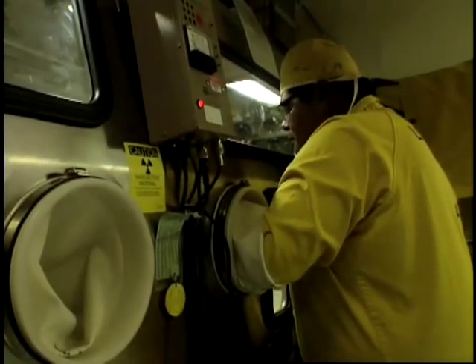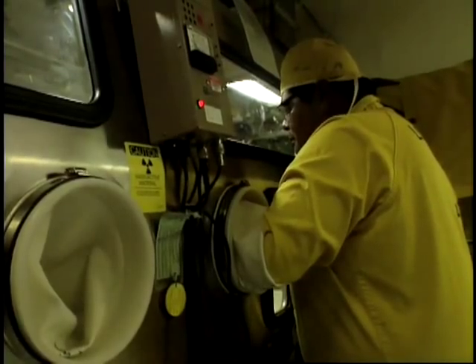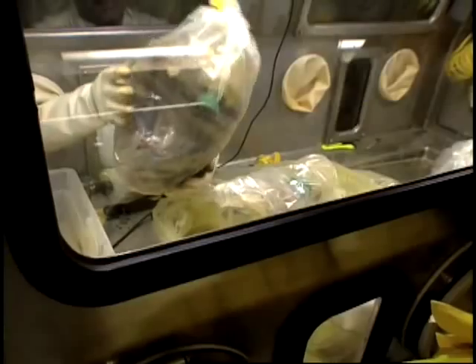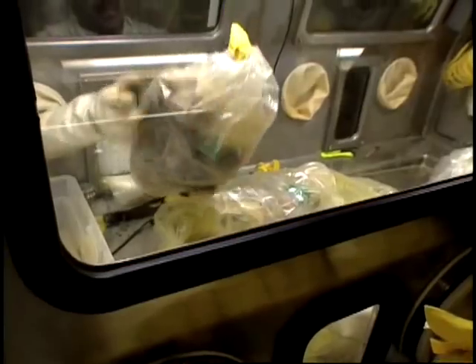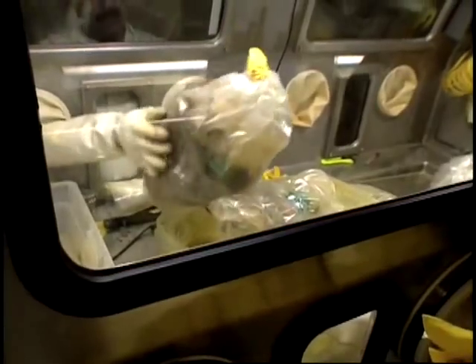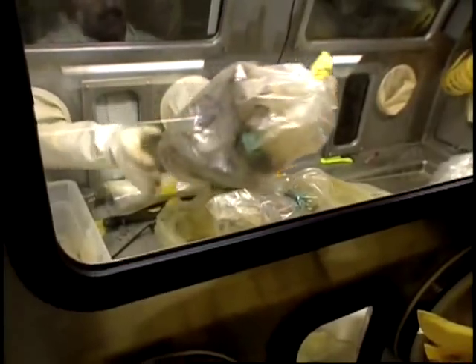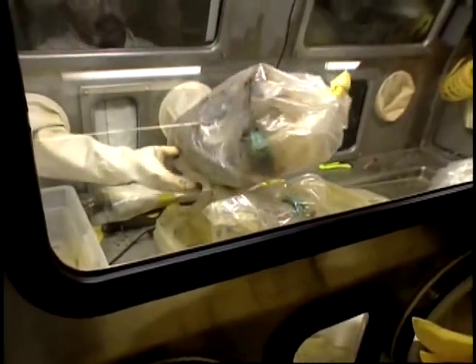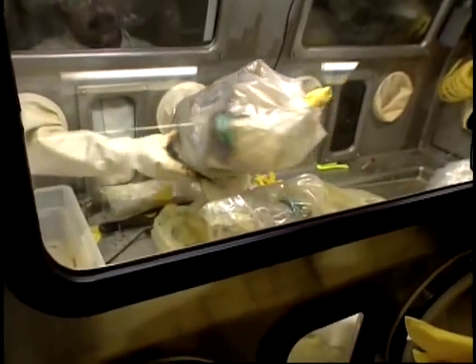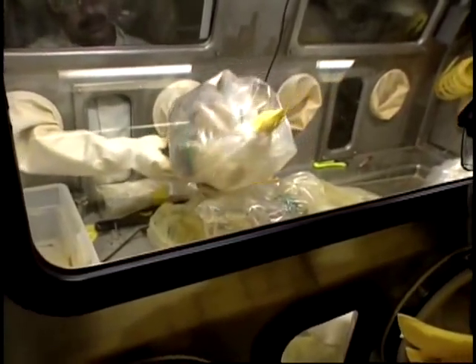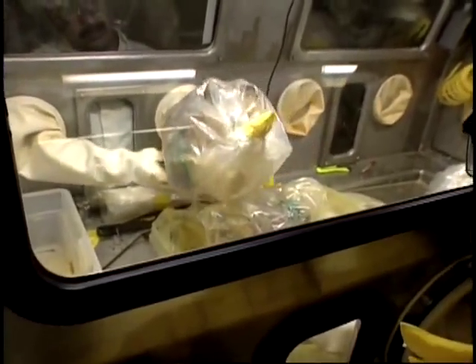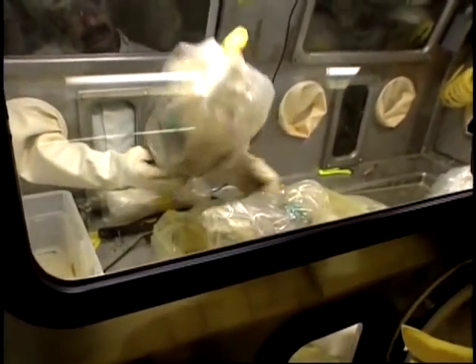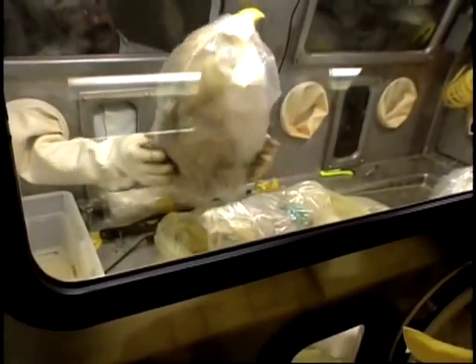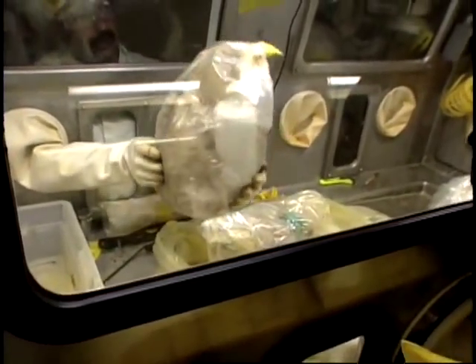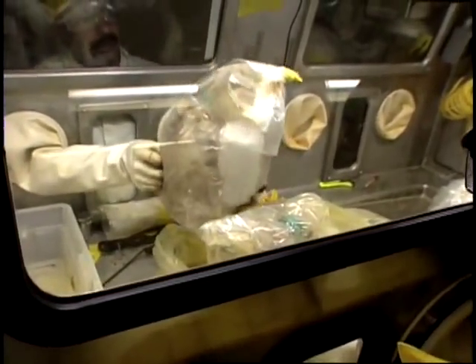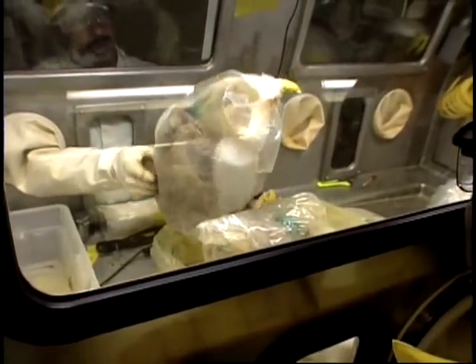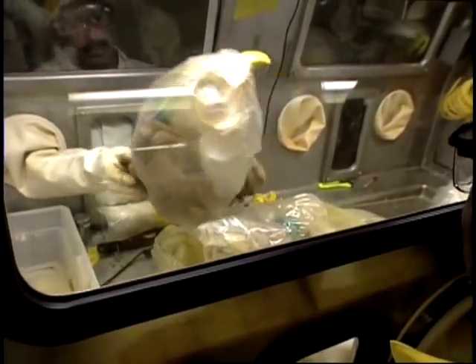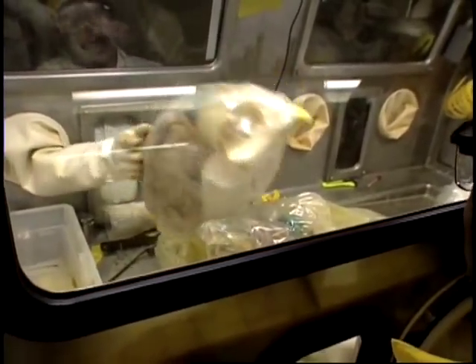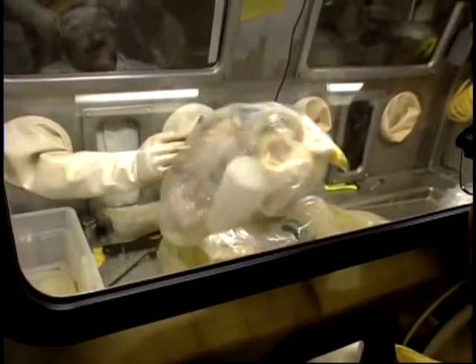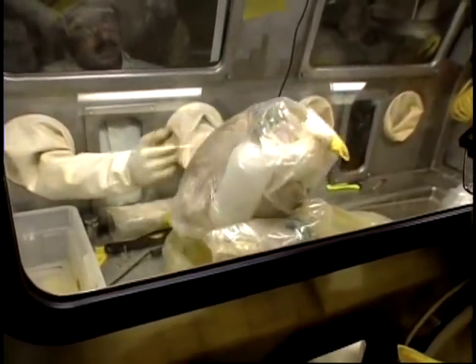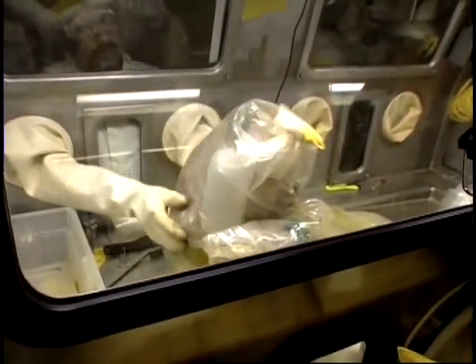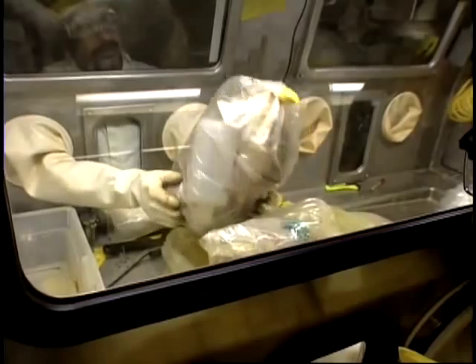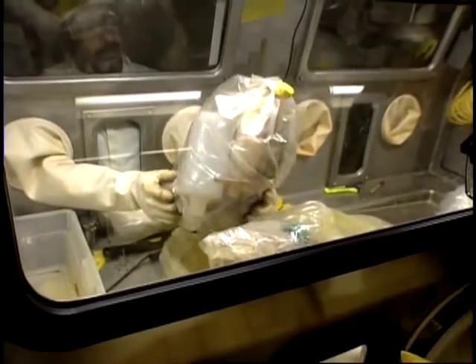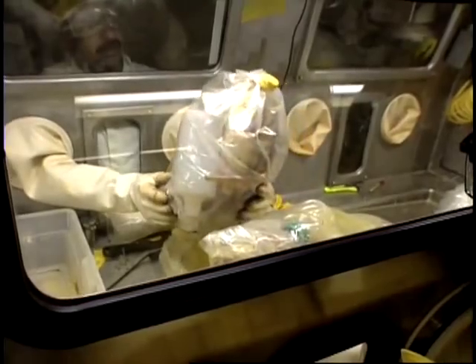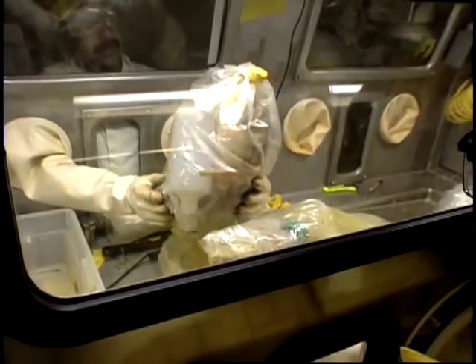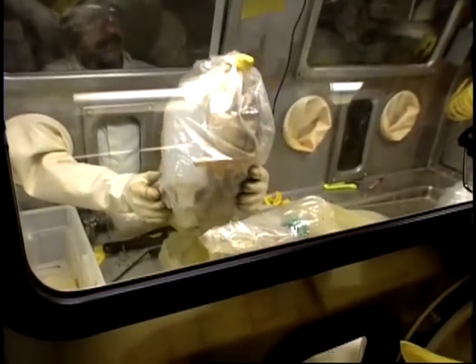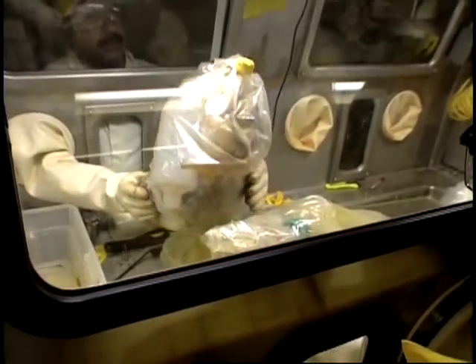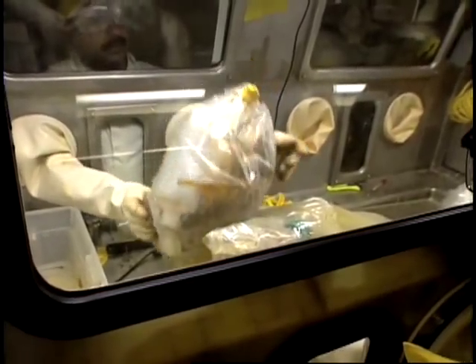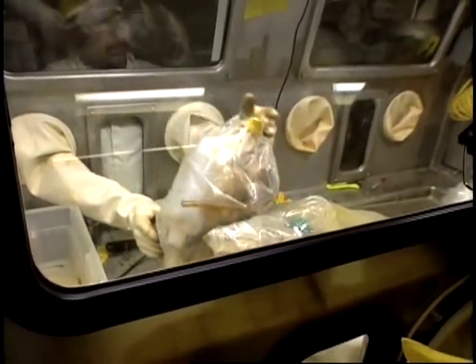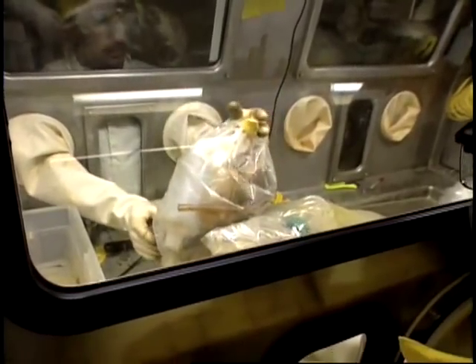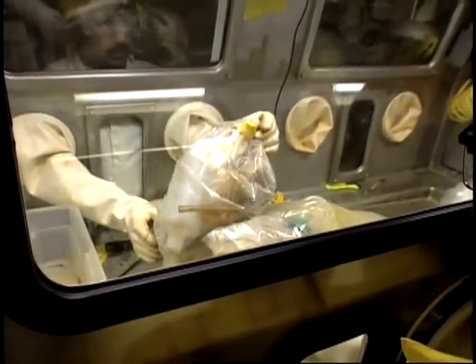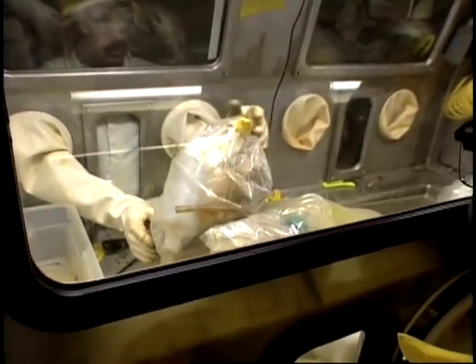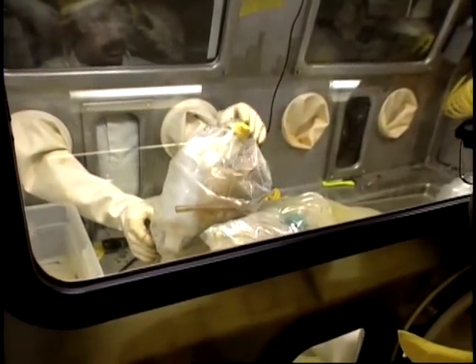Inside each drum are rags, tools, plastic, and other materials — no liquids.